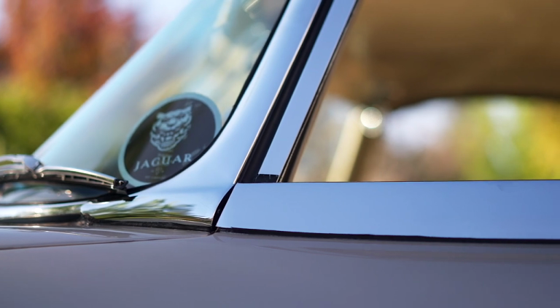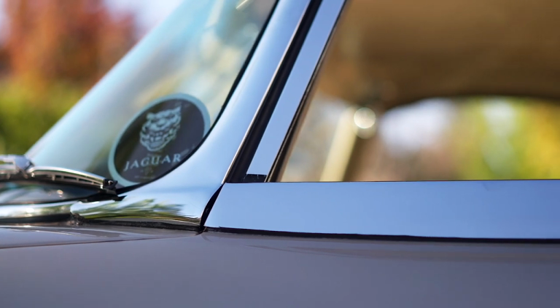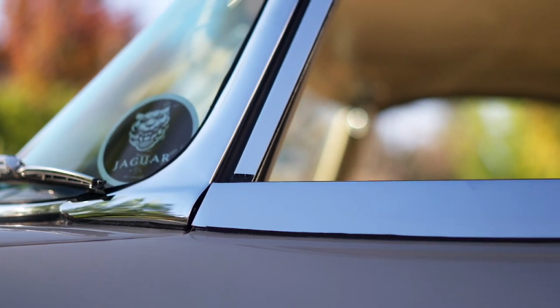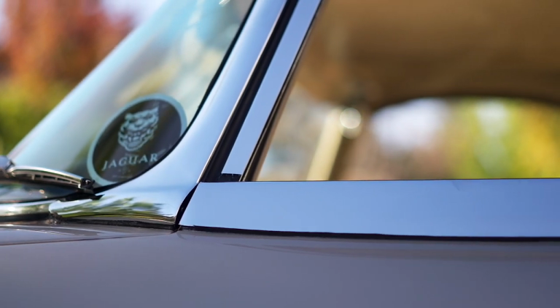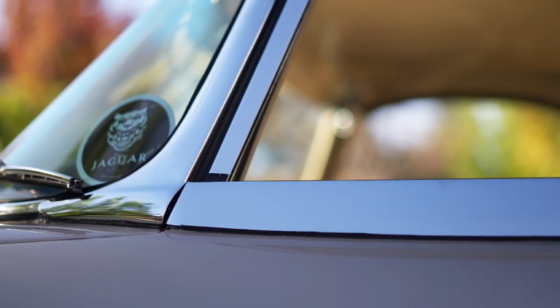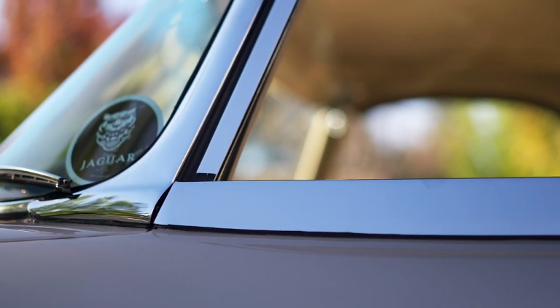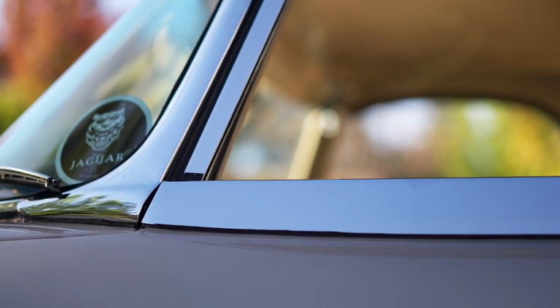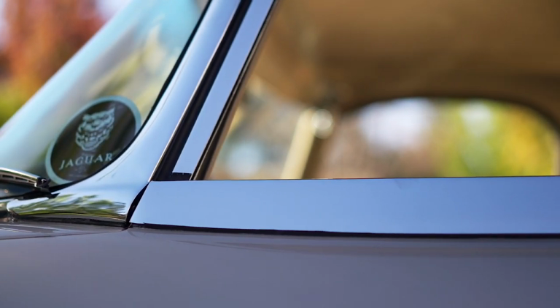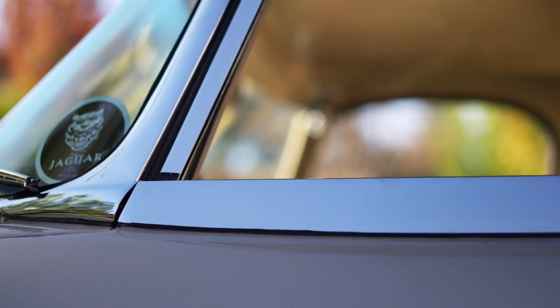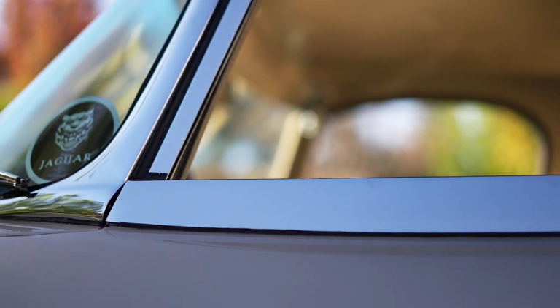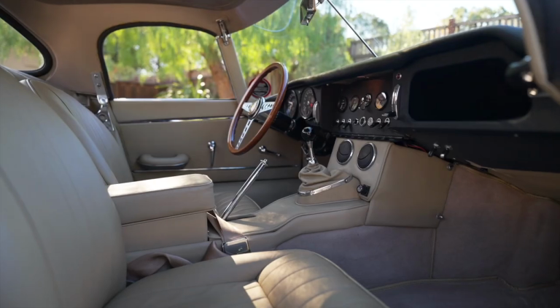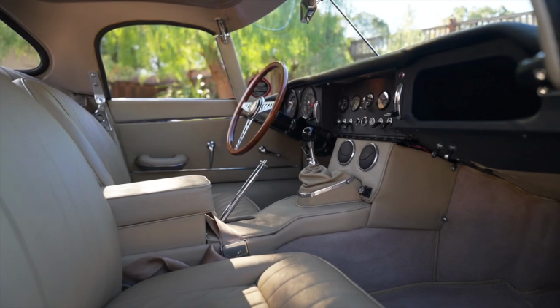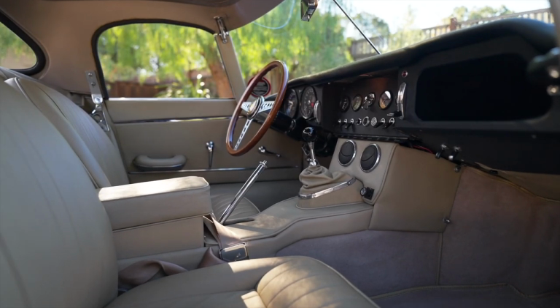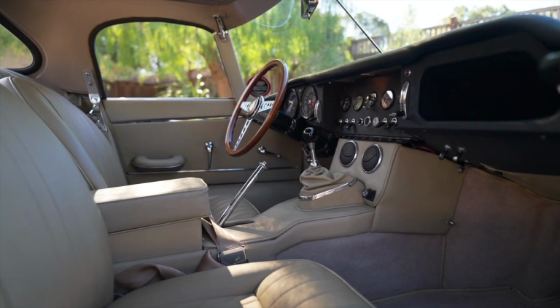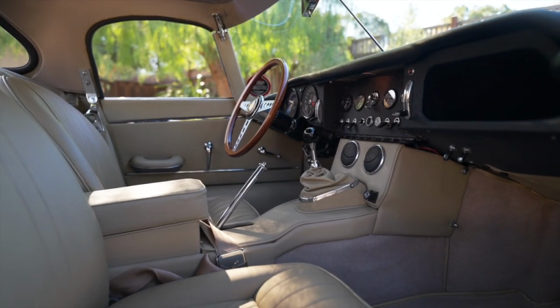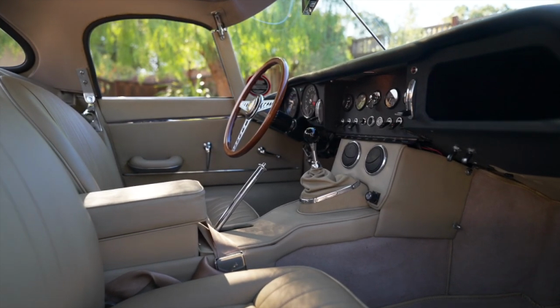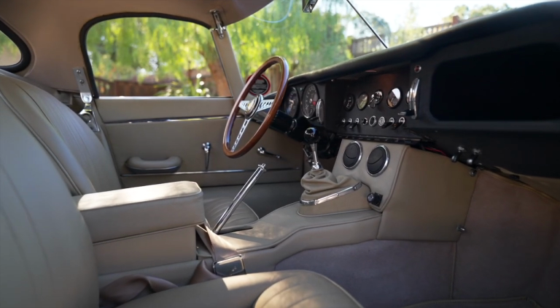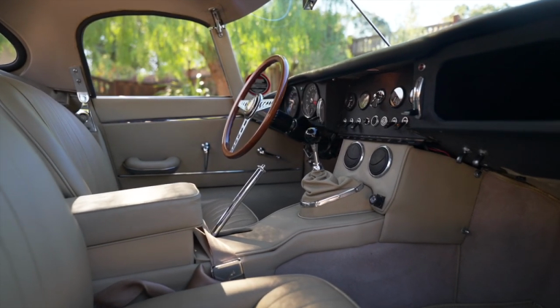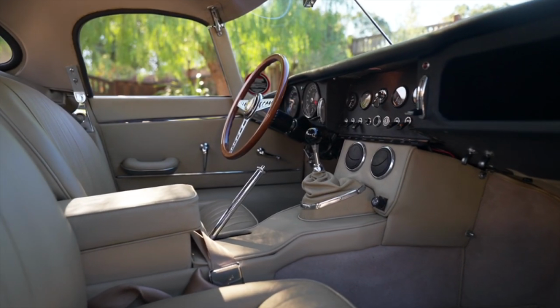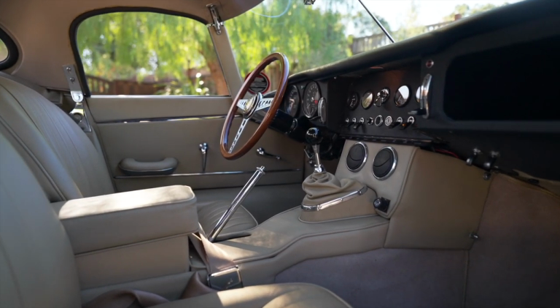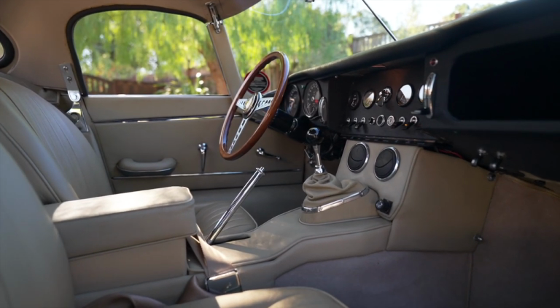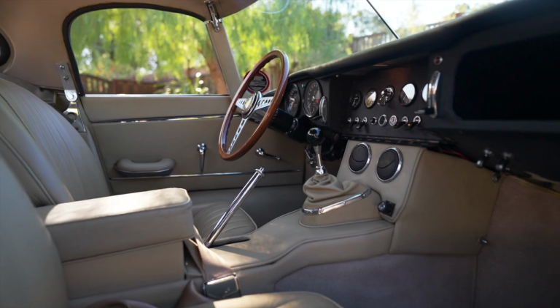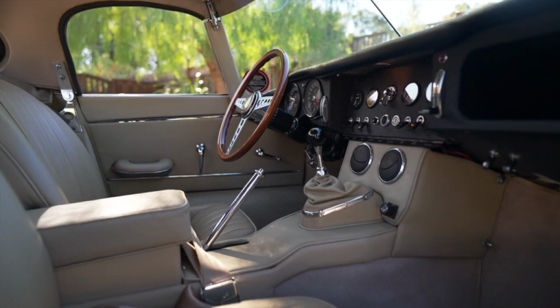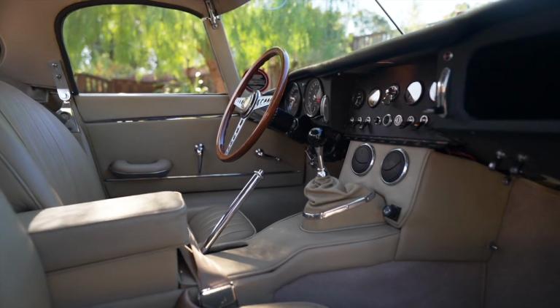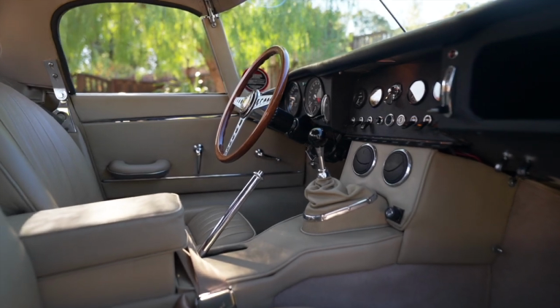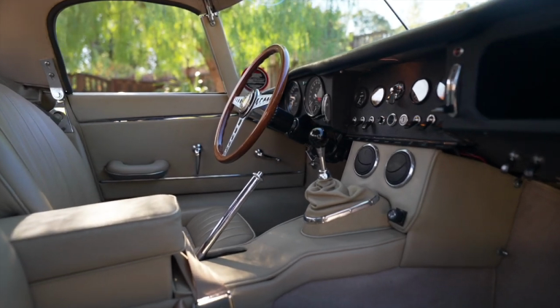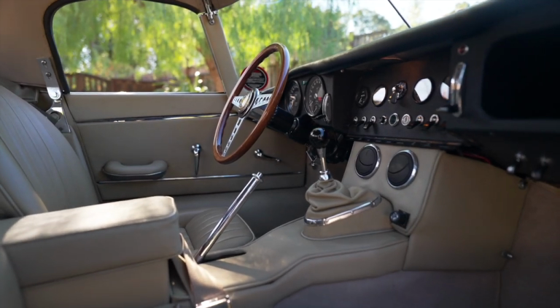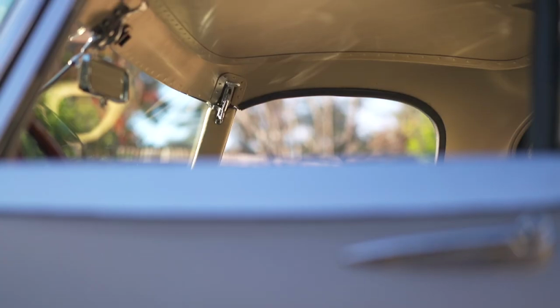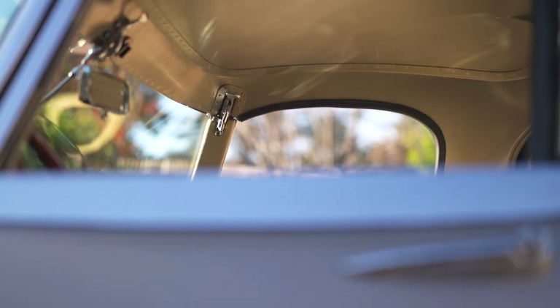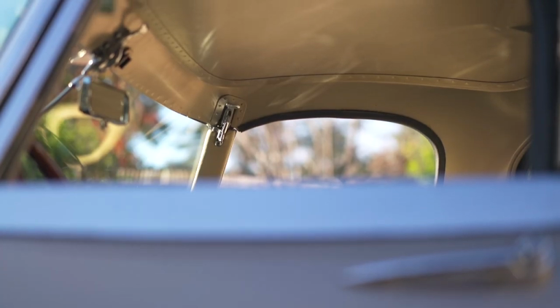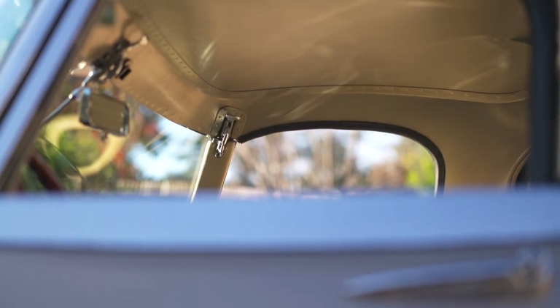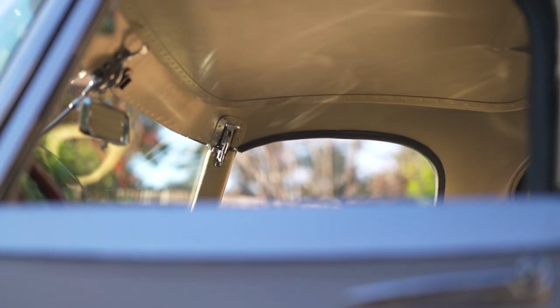As original, with Wilton wool carpets, the Connelly leather seats, and all the hardura is original spec.